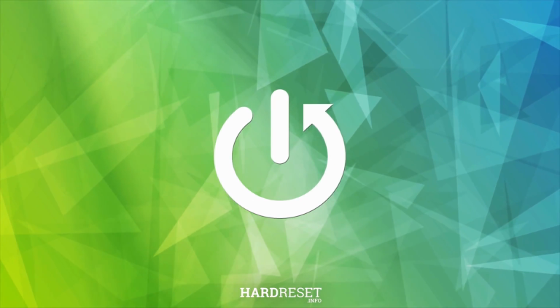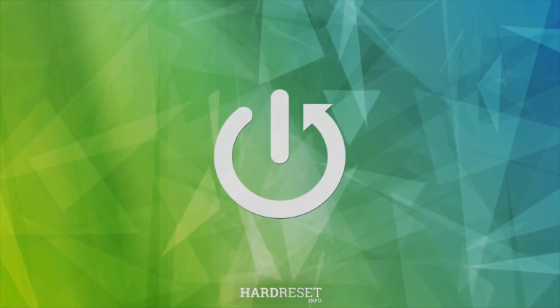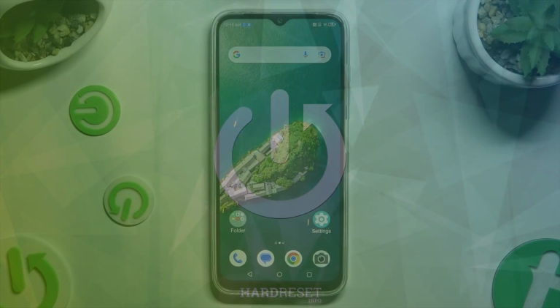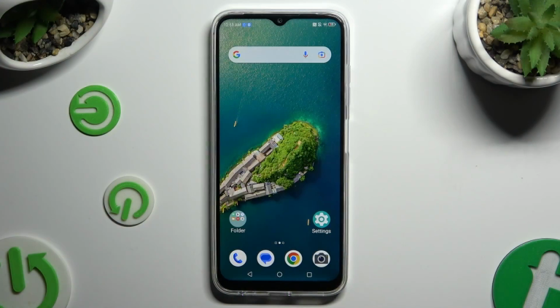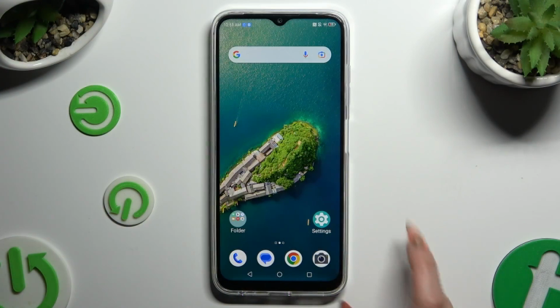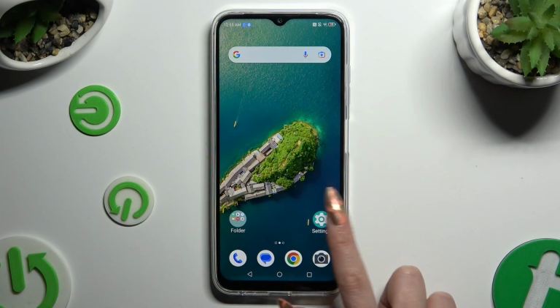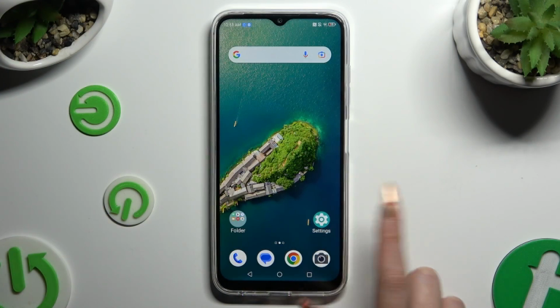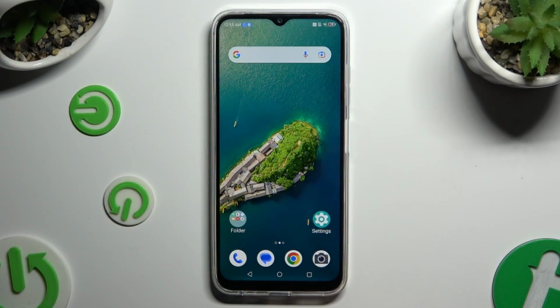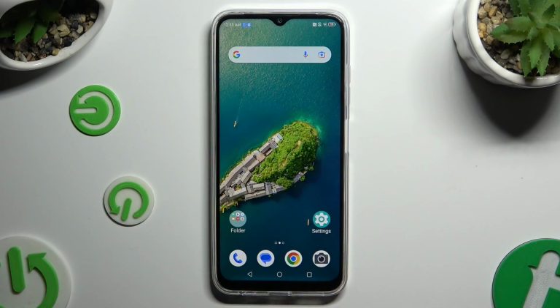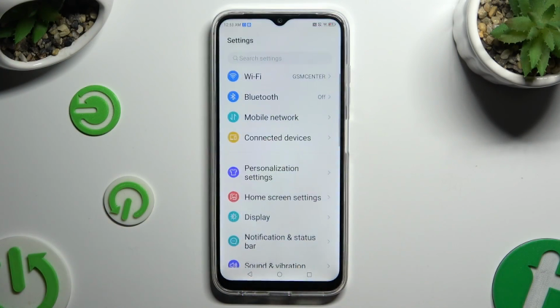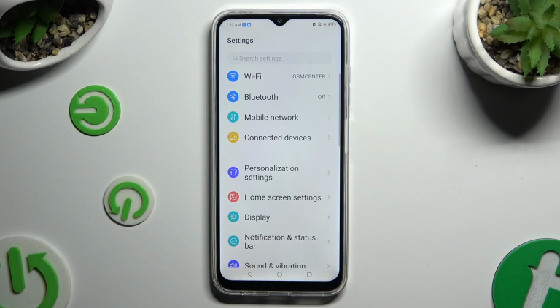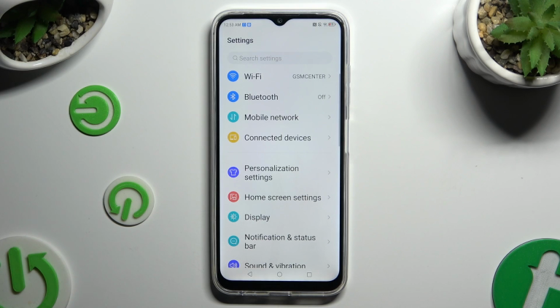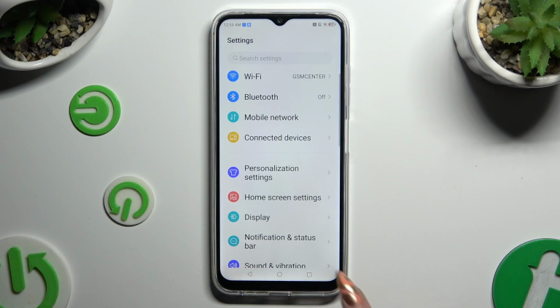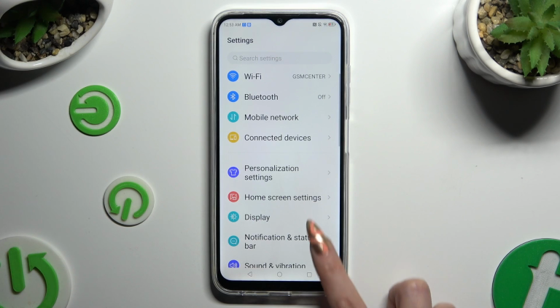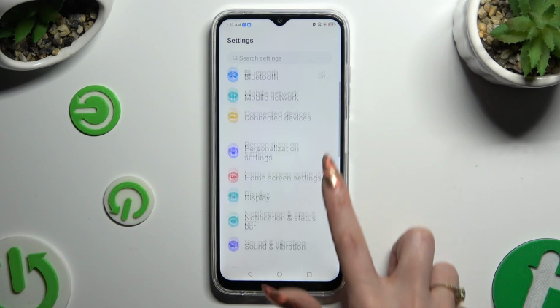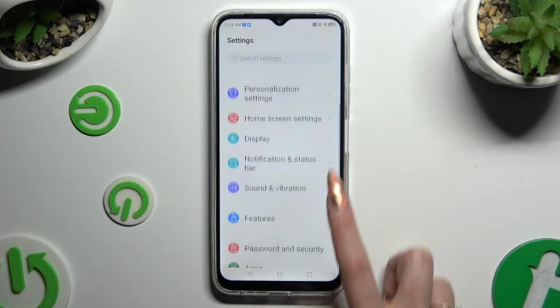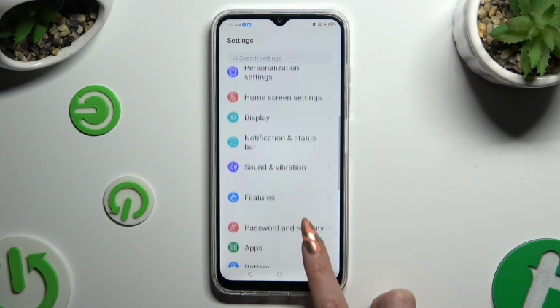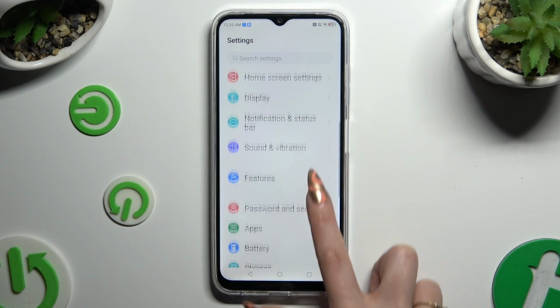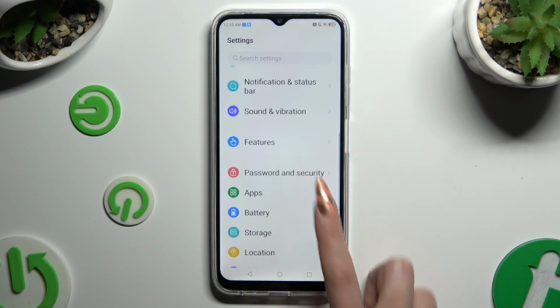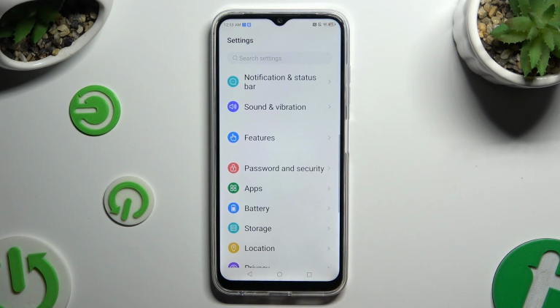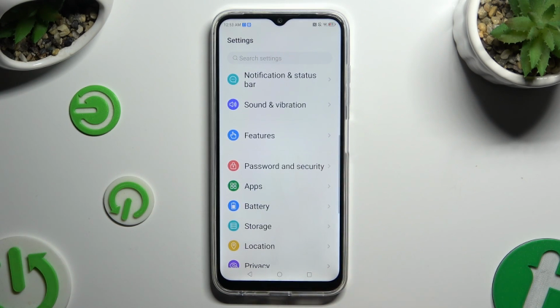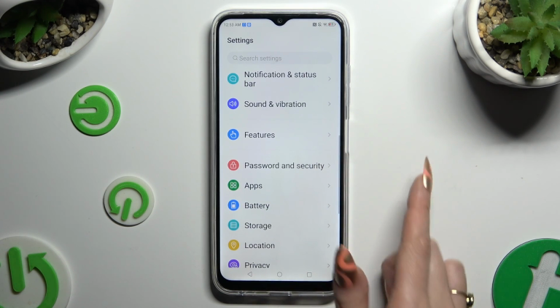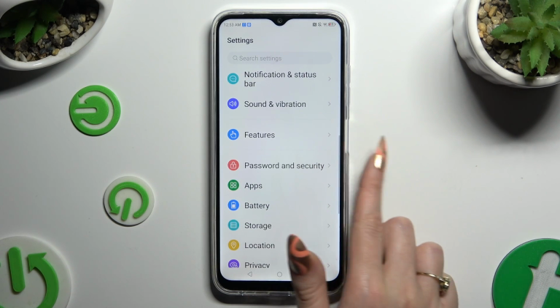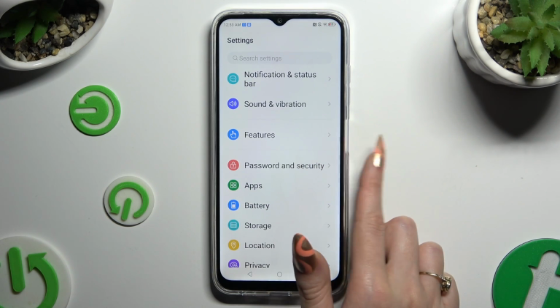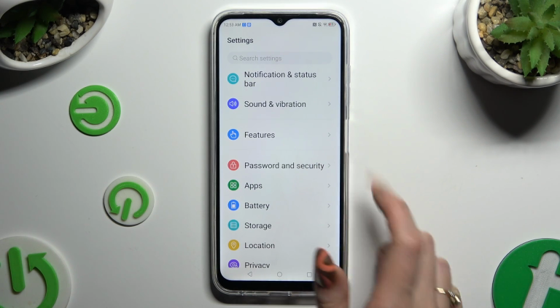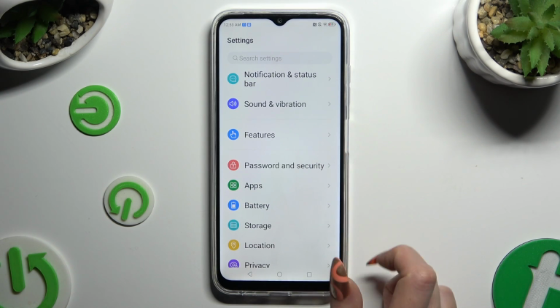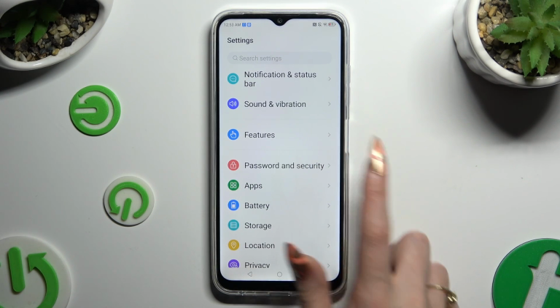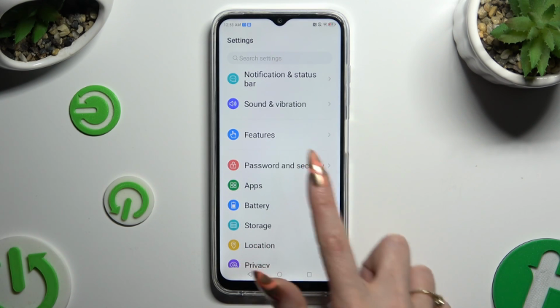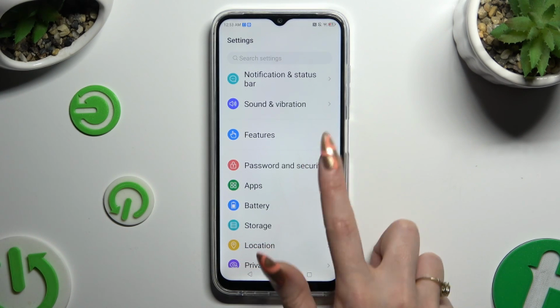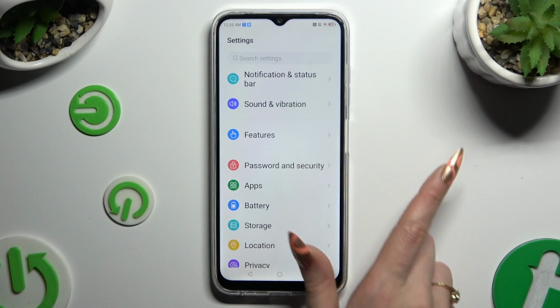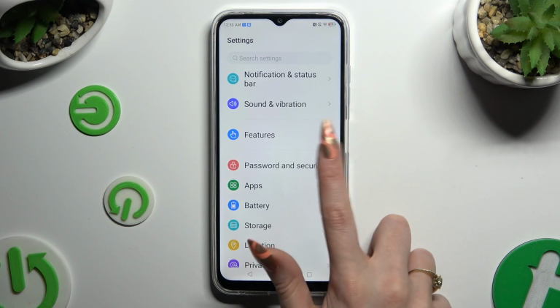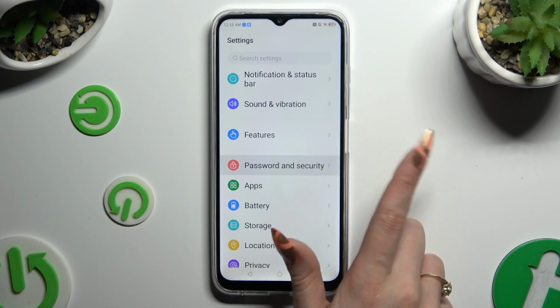Start by going into Settings and scrolling down. When you see Password and Security, click on it.